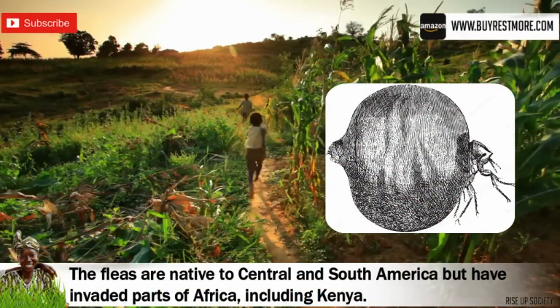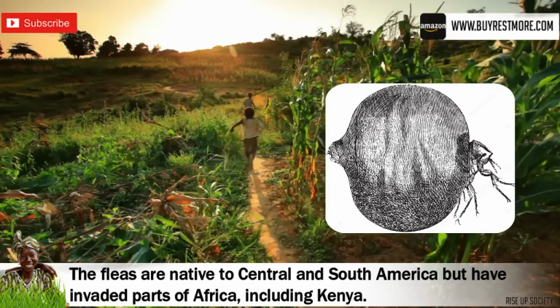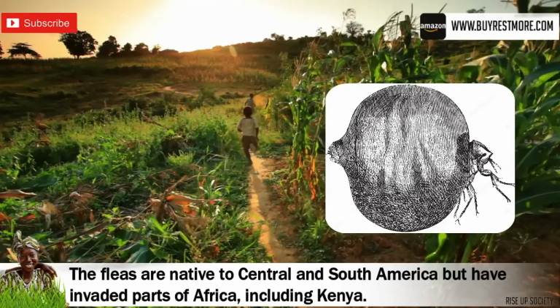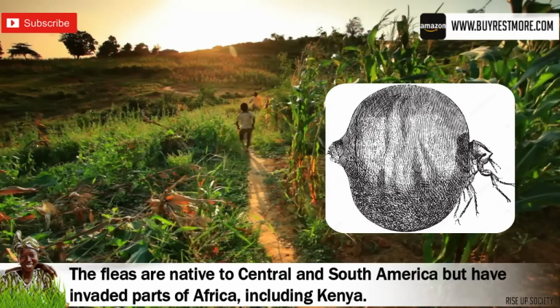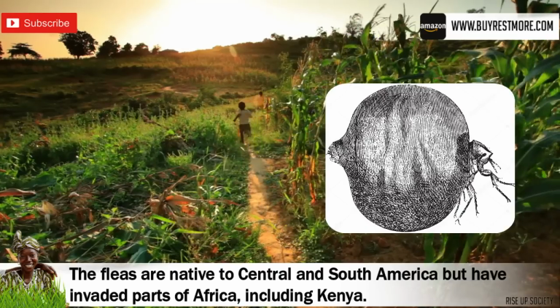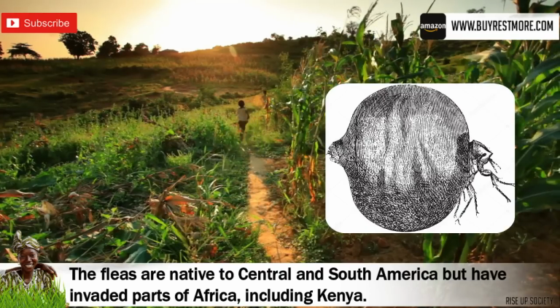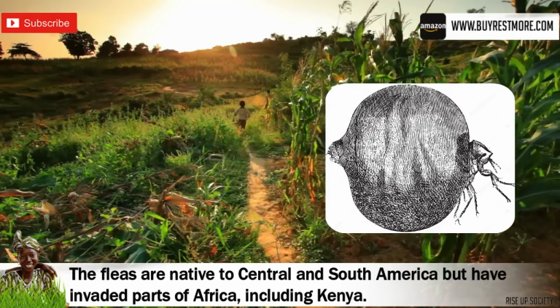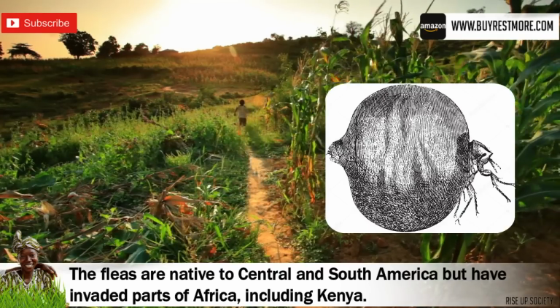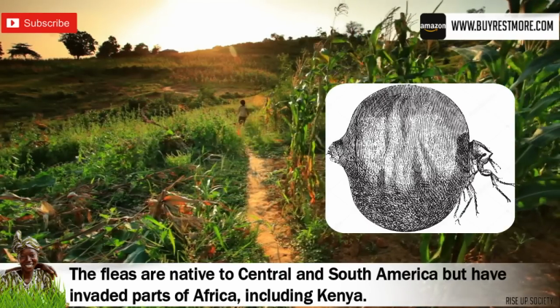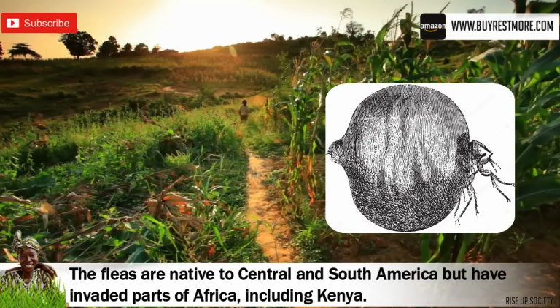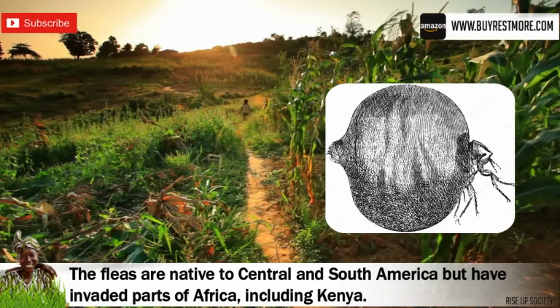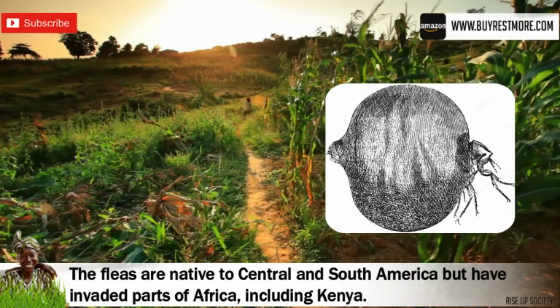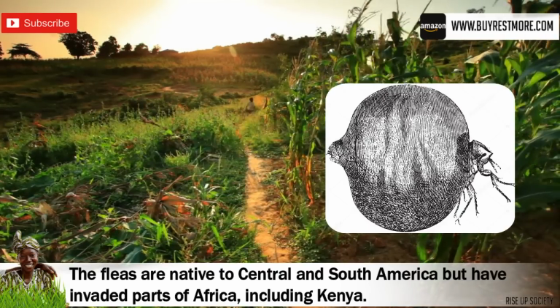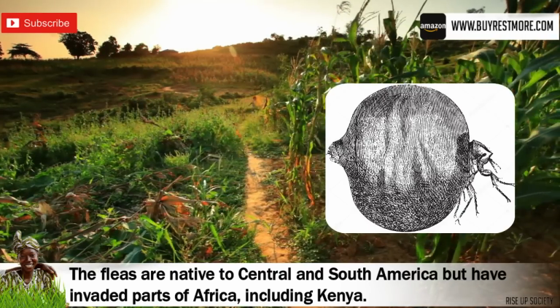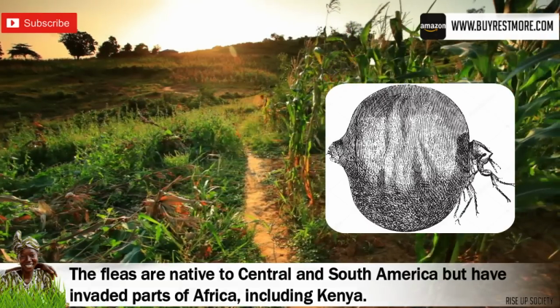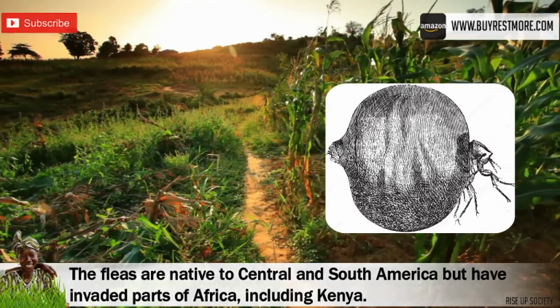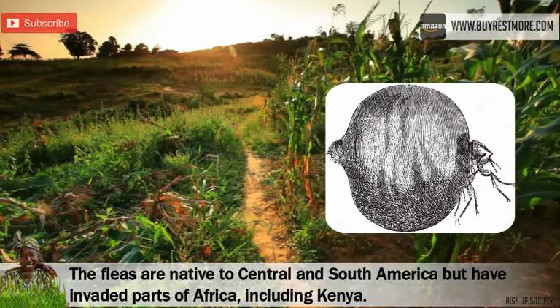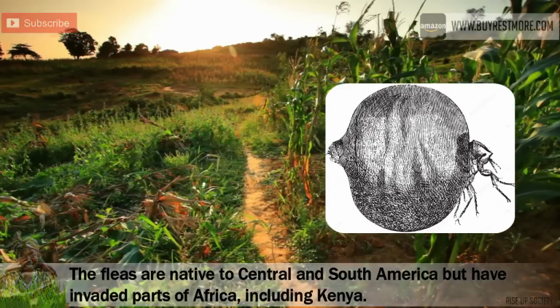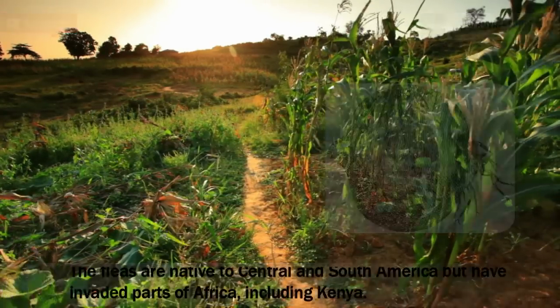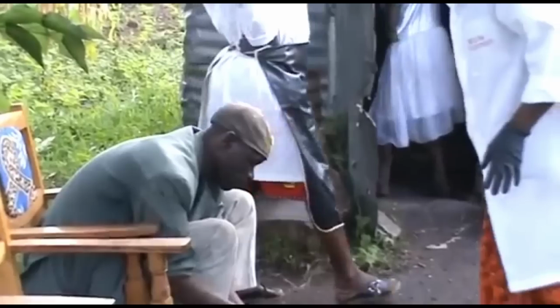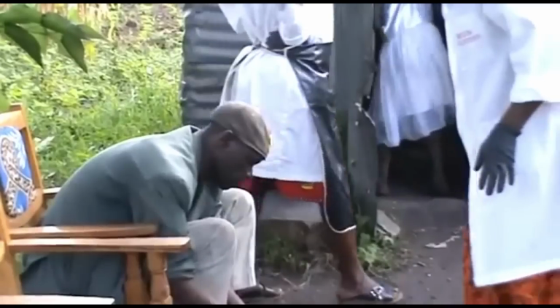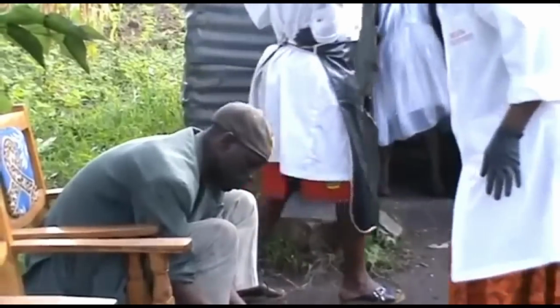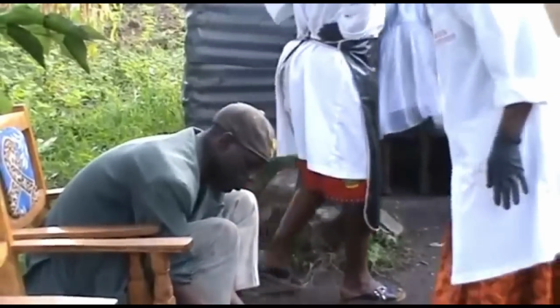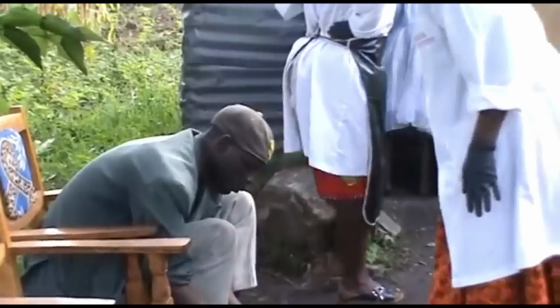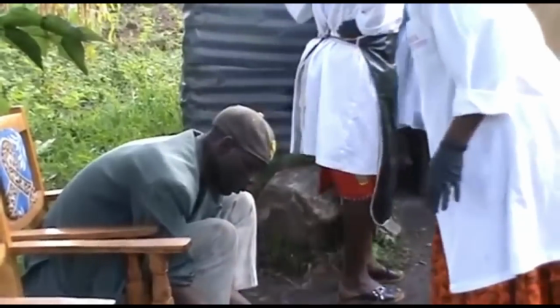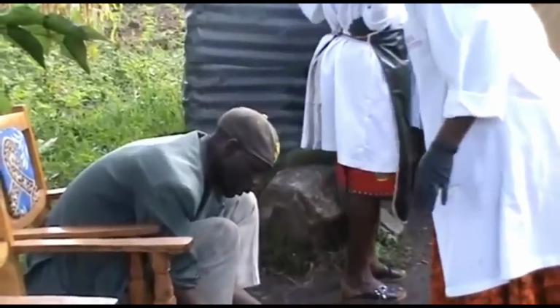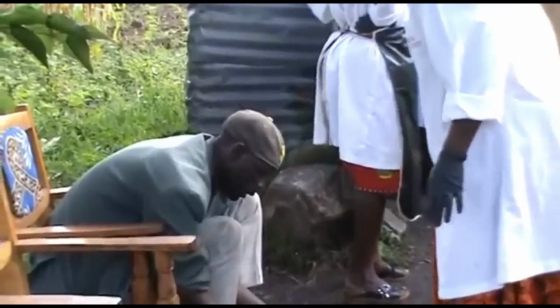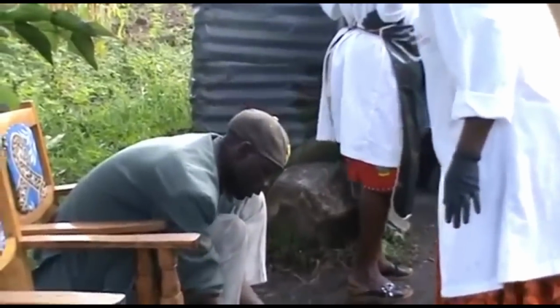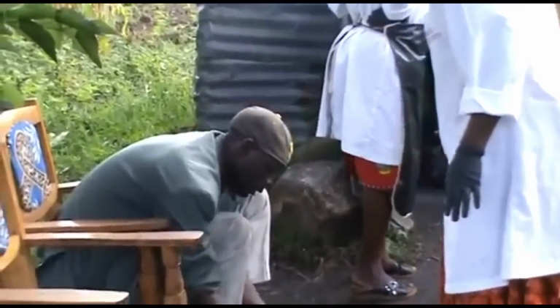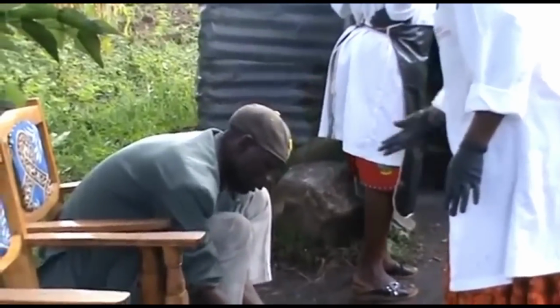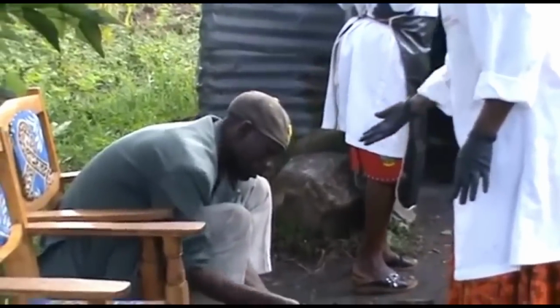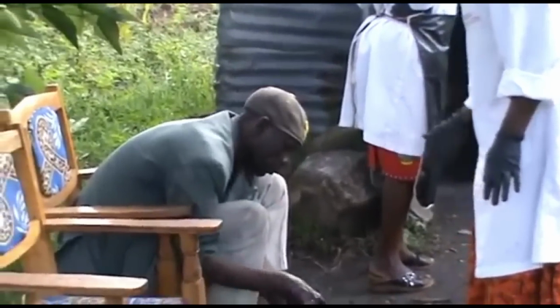The fleas thrive in sandy soil, where they bite their victims and burrow into their skin to lay eggs.